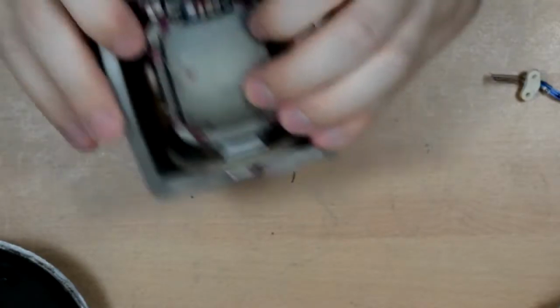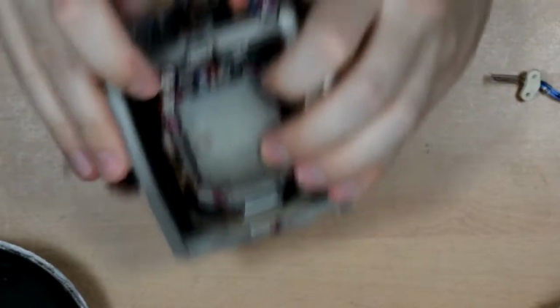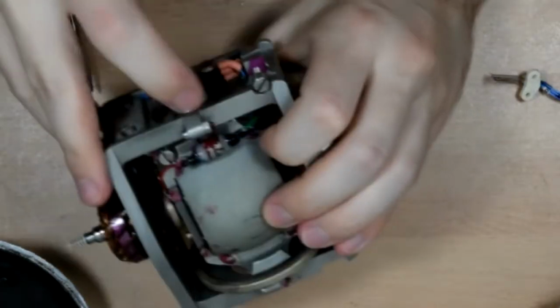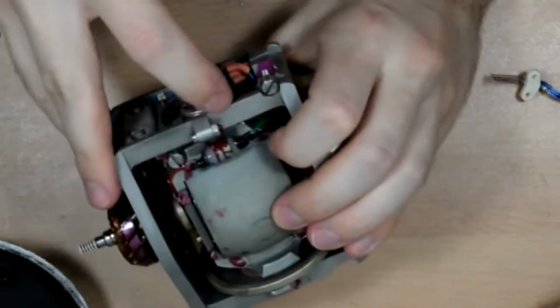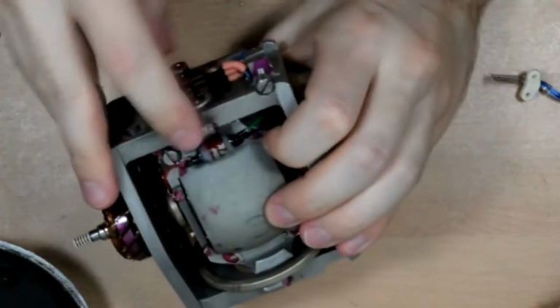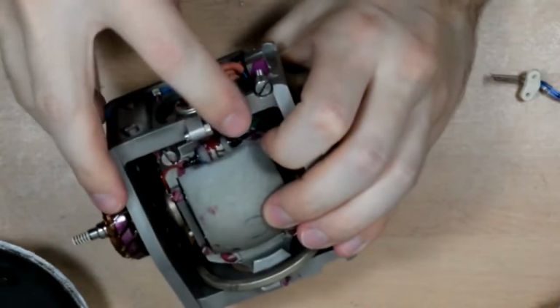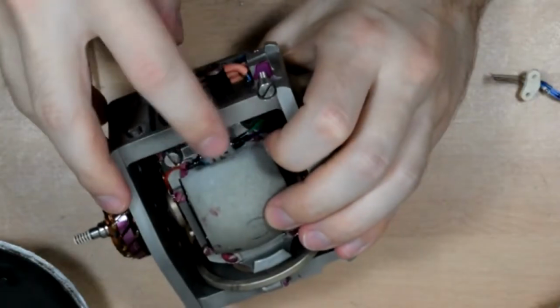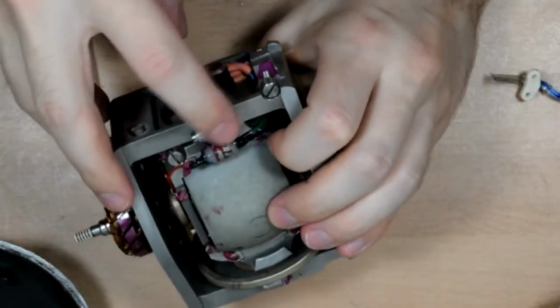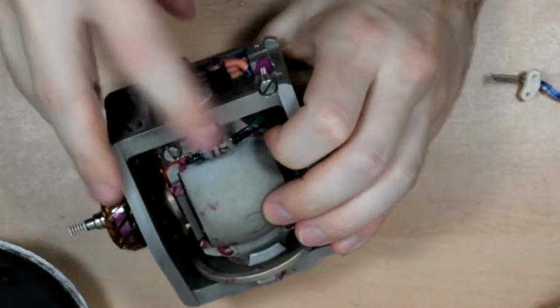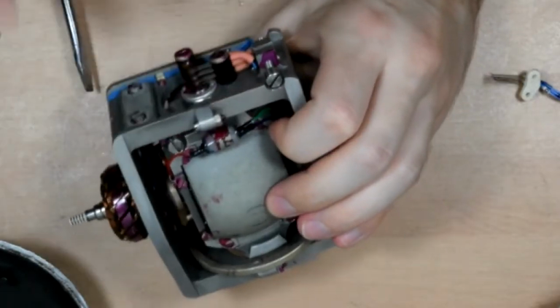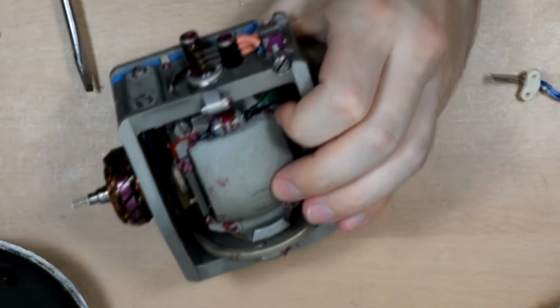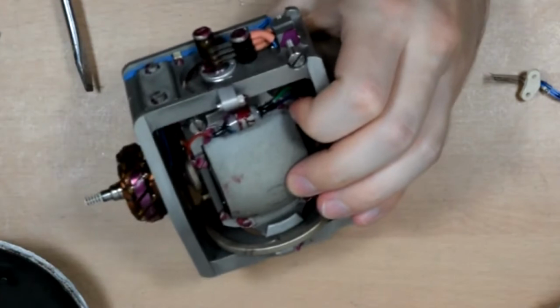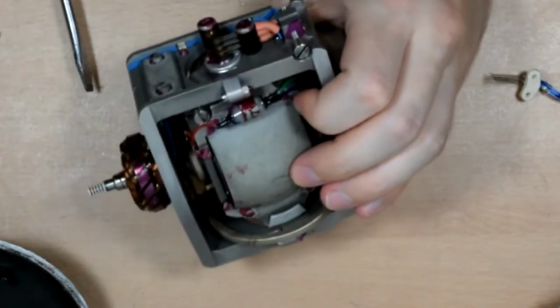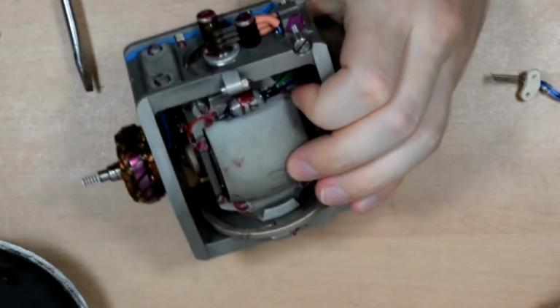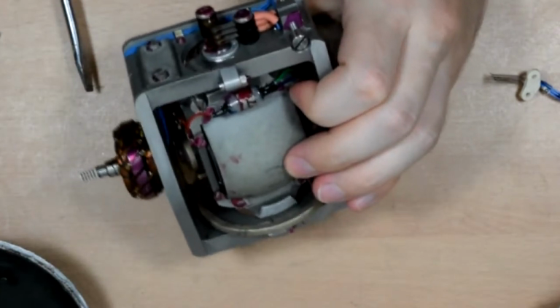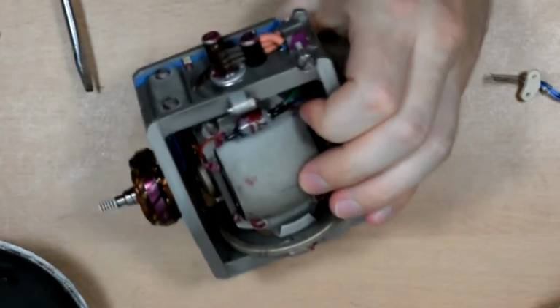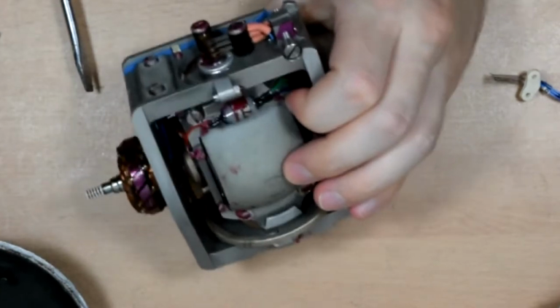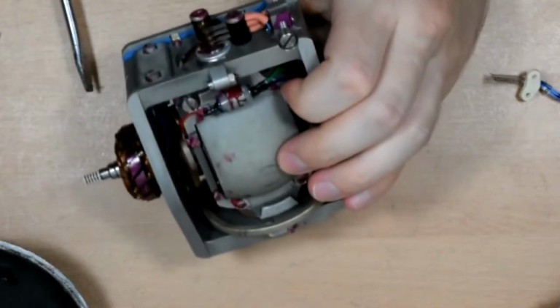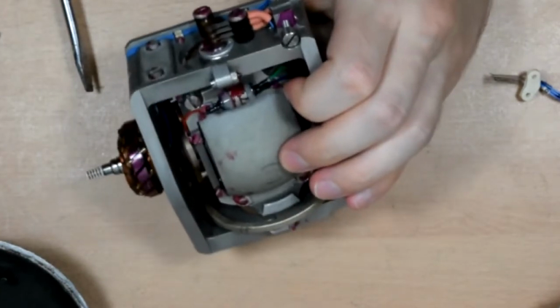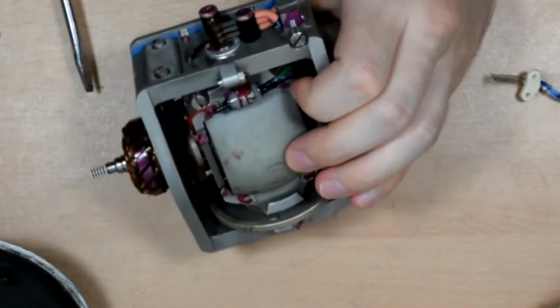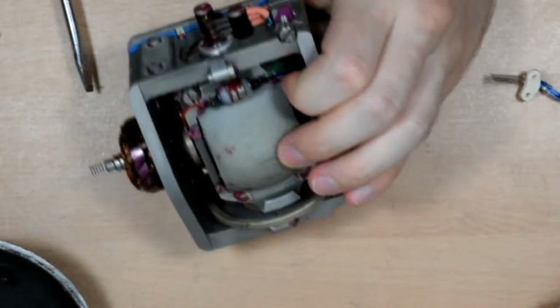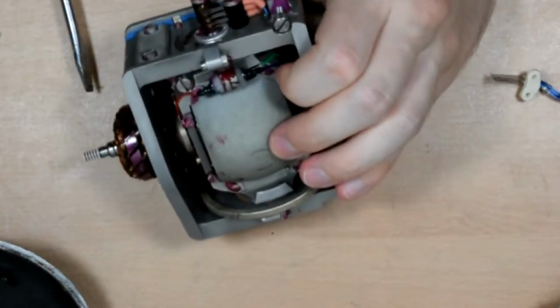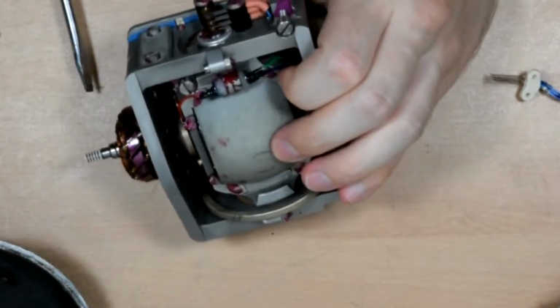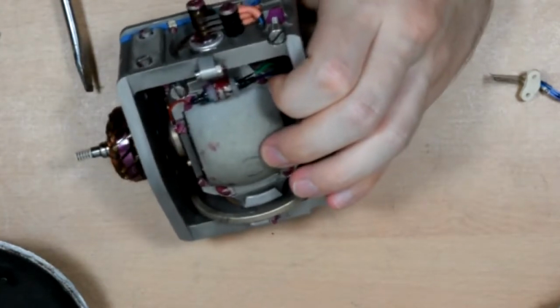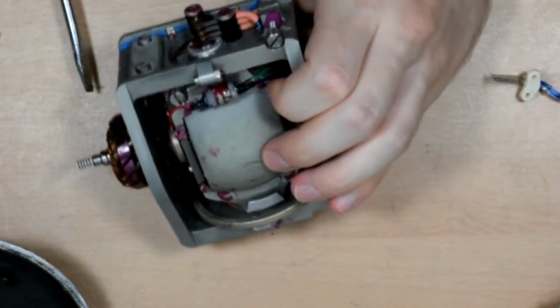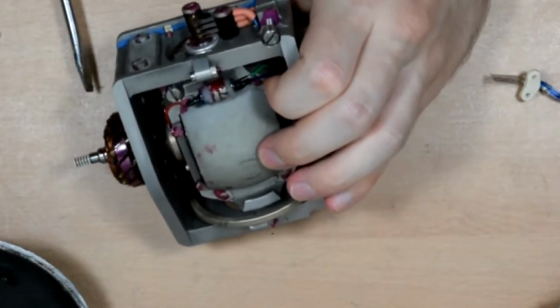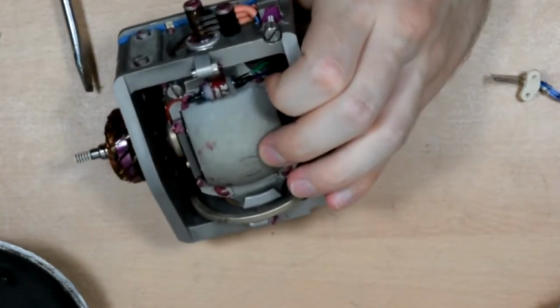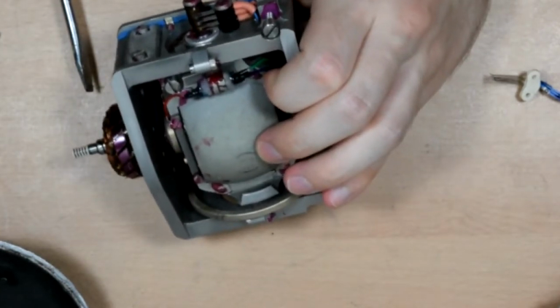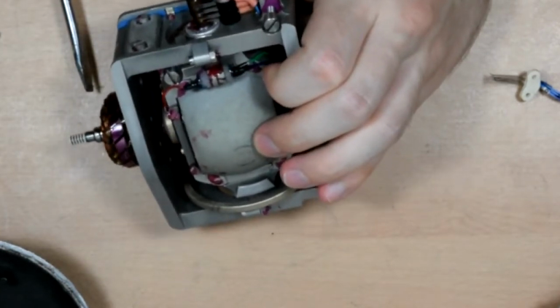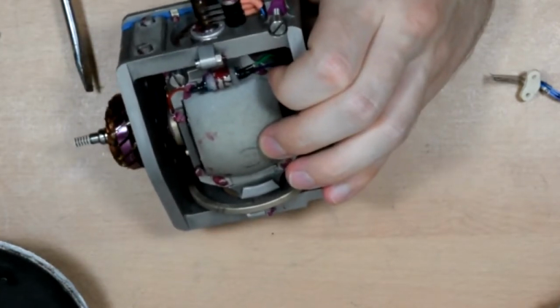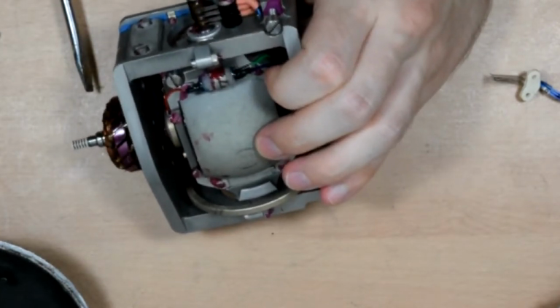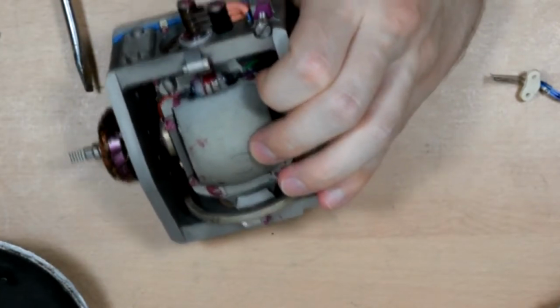I'm just going to remove this little mercury tilt switch before I go any further, because otherwise it's guaranteed to break and spread mercury everywhere.